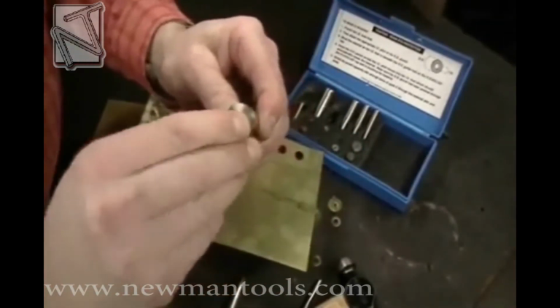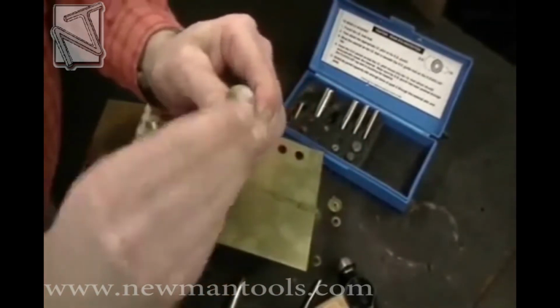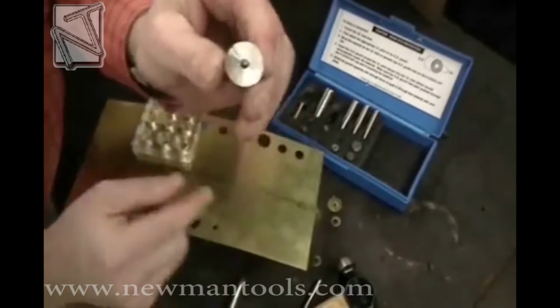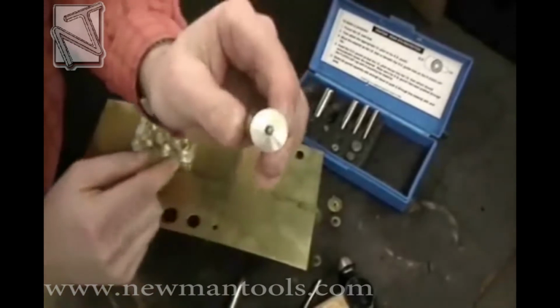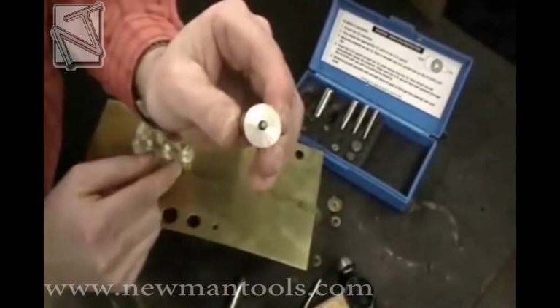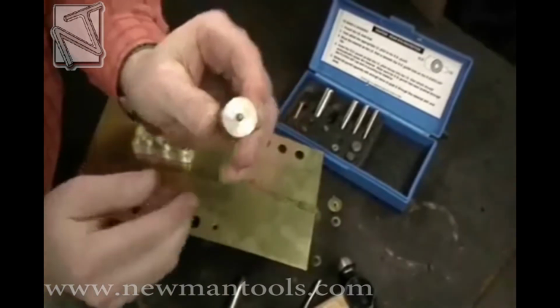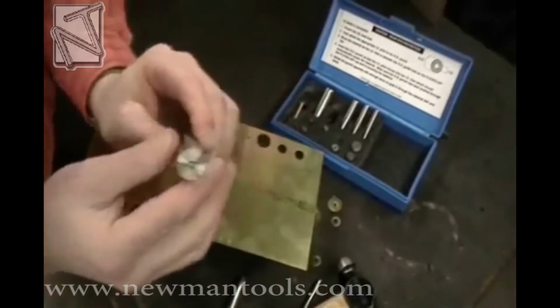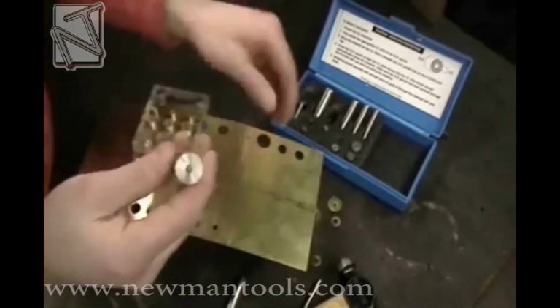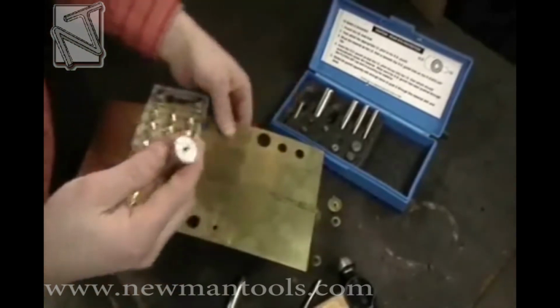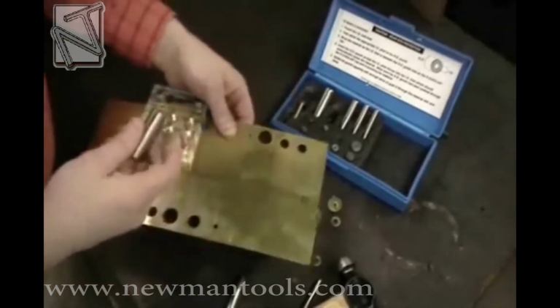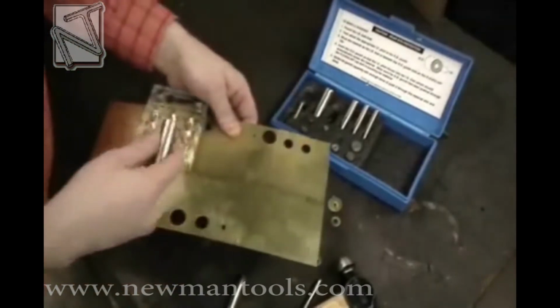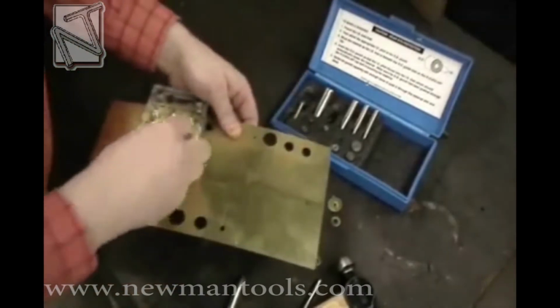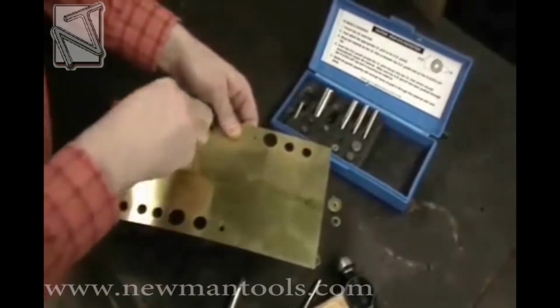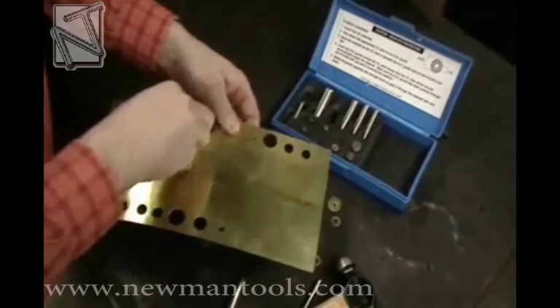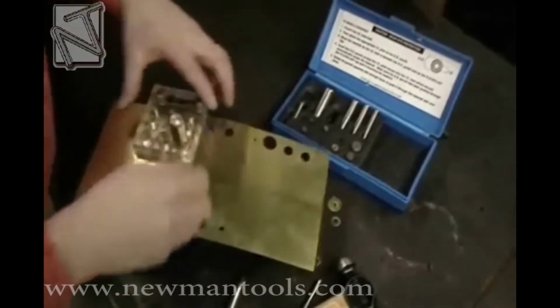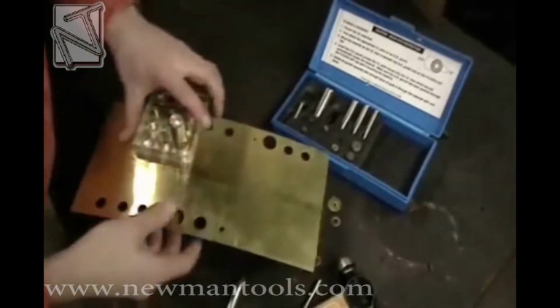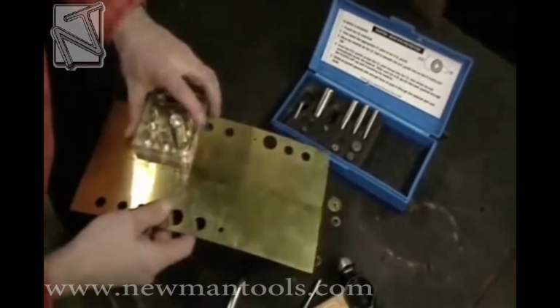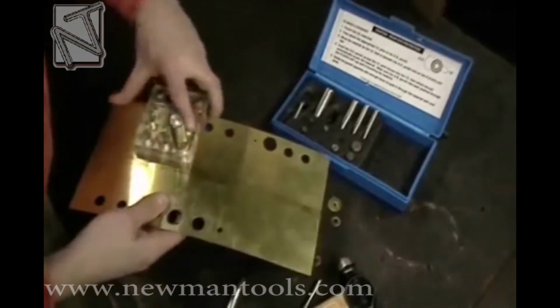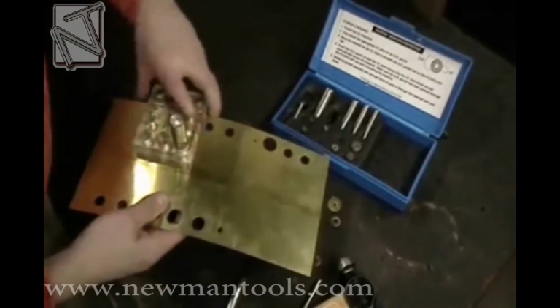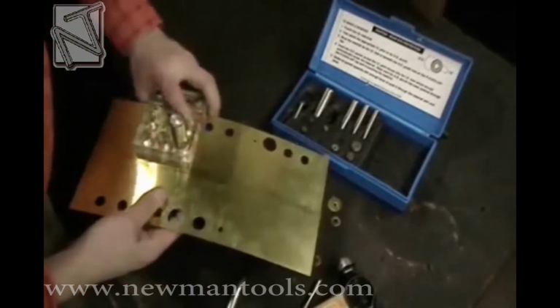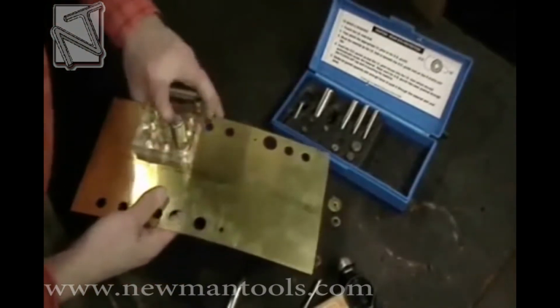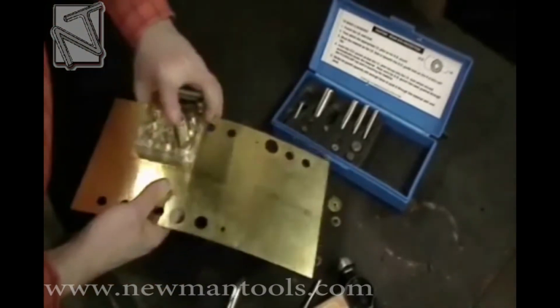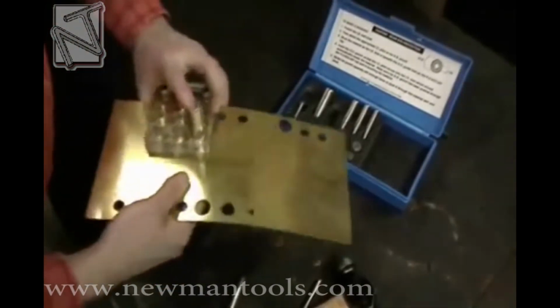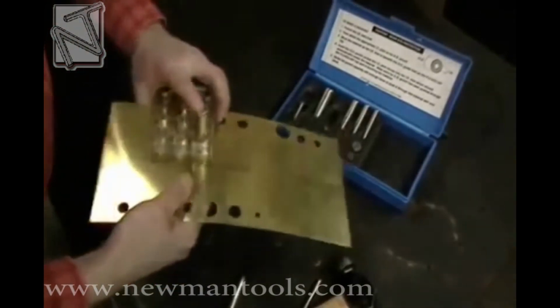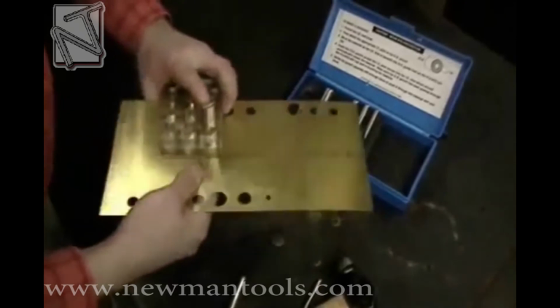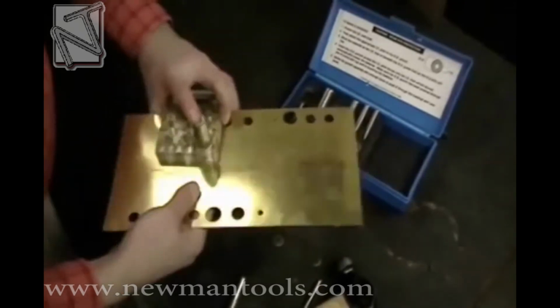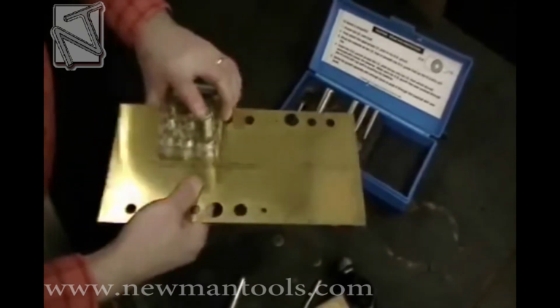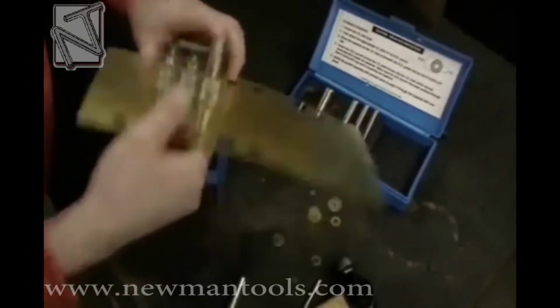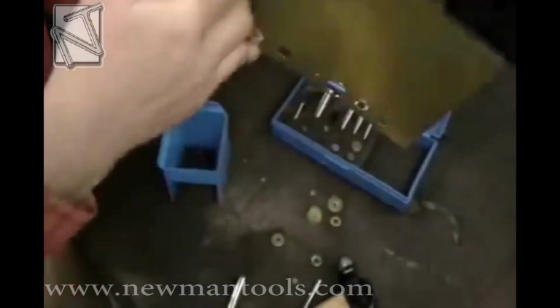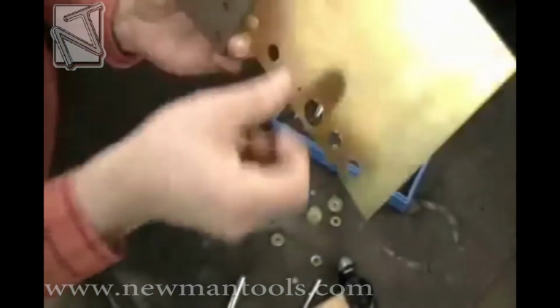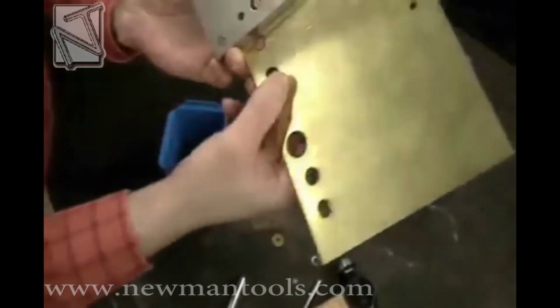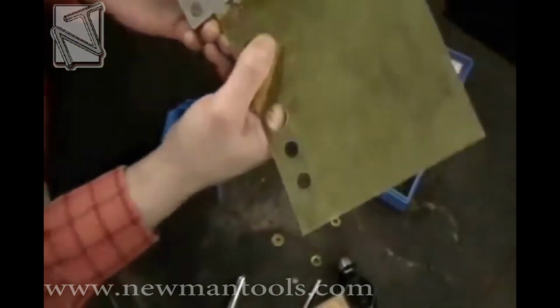Then select the one-eighth inch pilot and place it in the three-quarter inch outside diameter punch. After placing the punch in the three-quarter inch hole, you can see that the pilot will find the eighth-inch ID hole we just made.